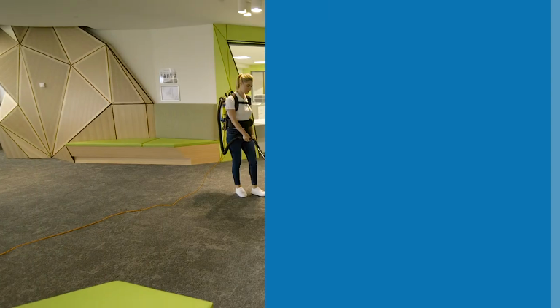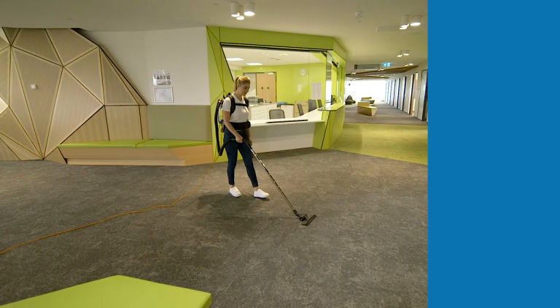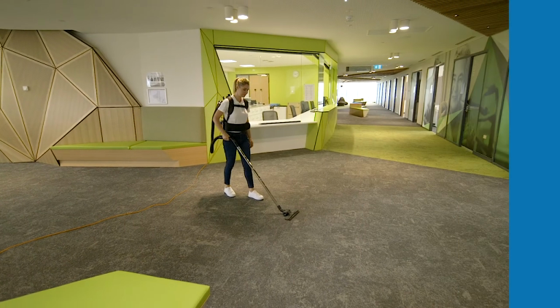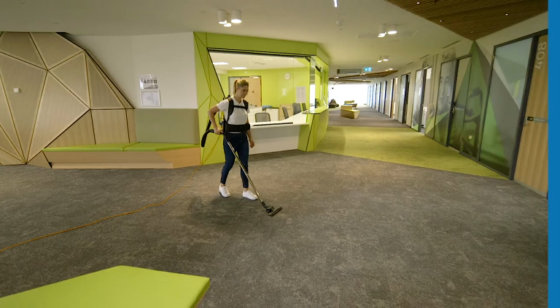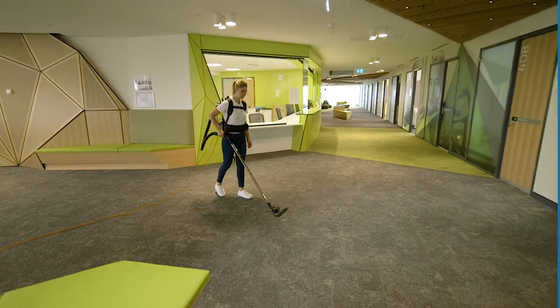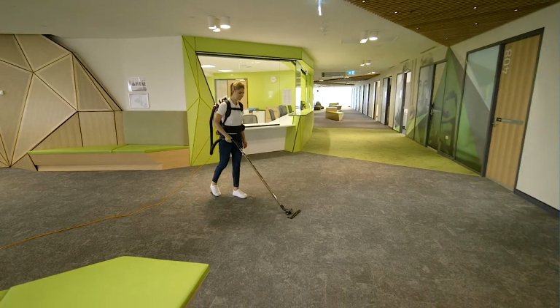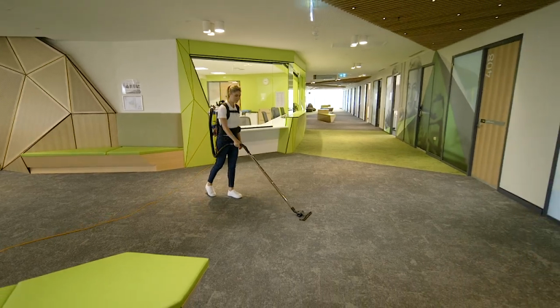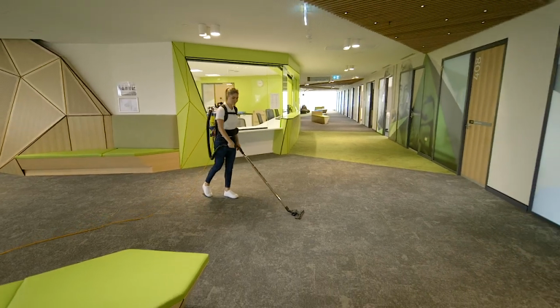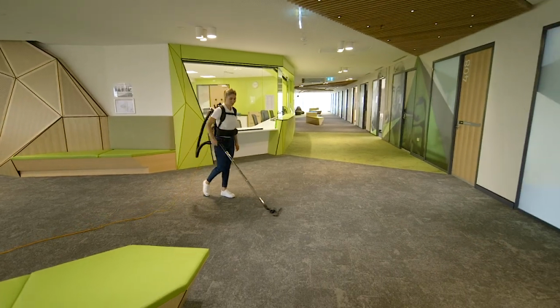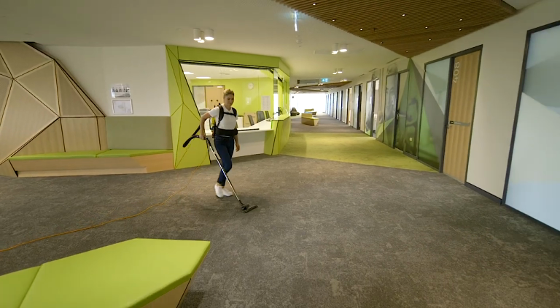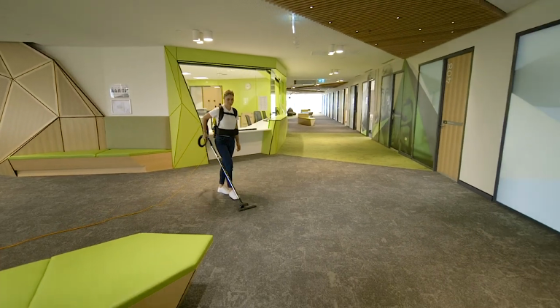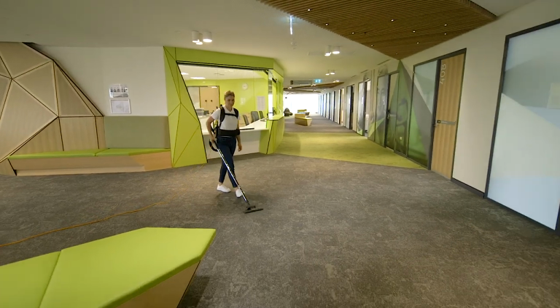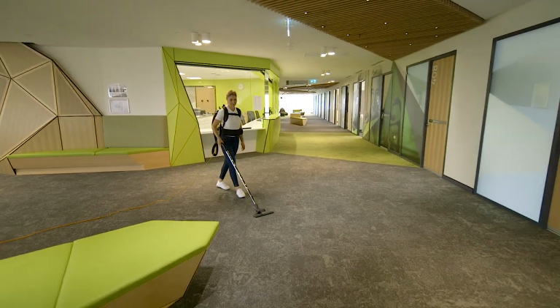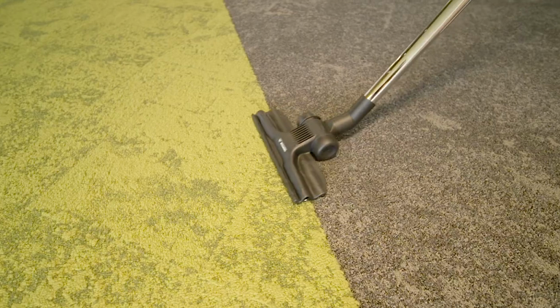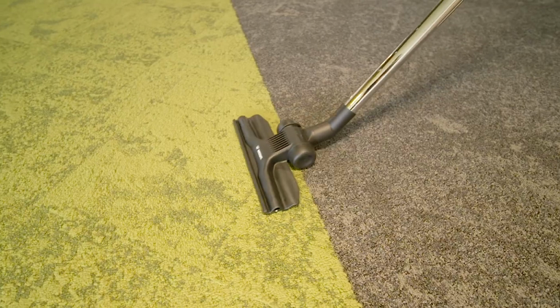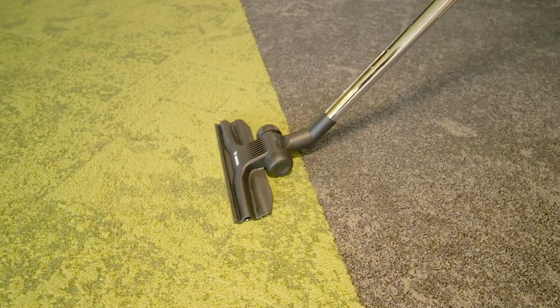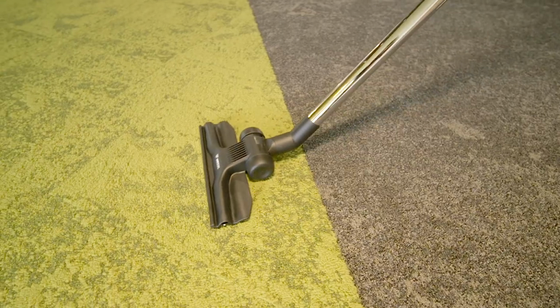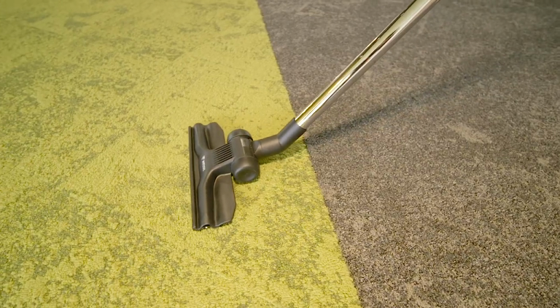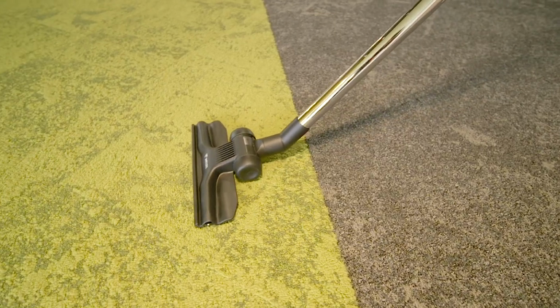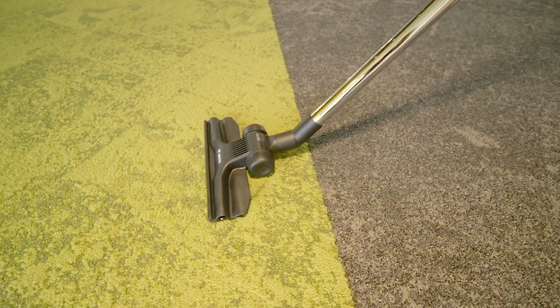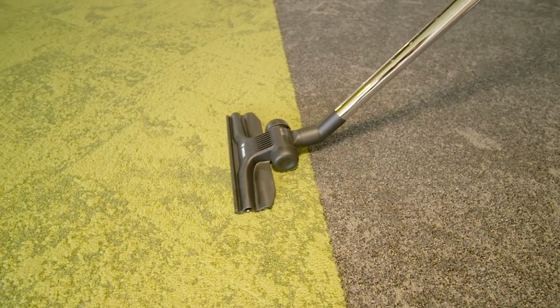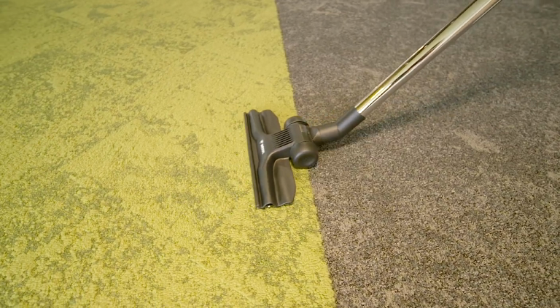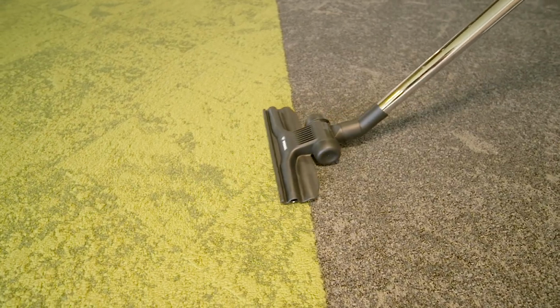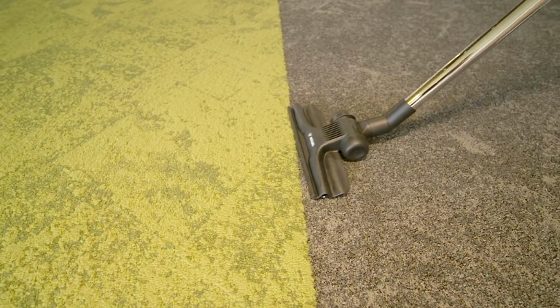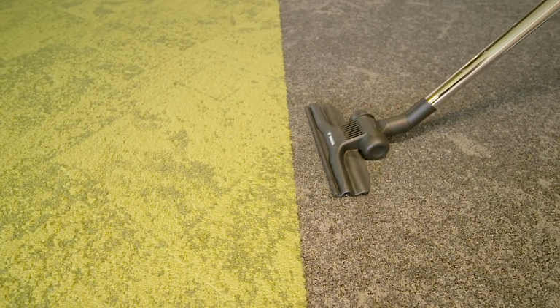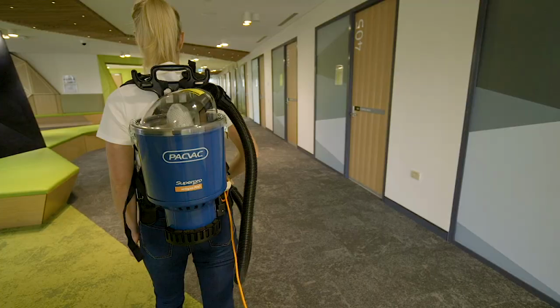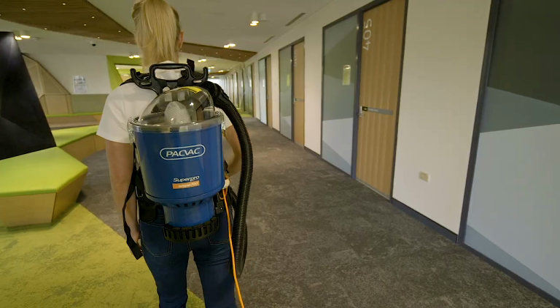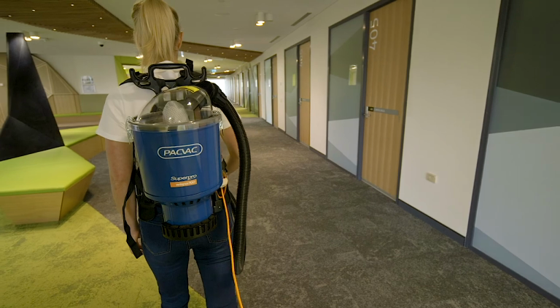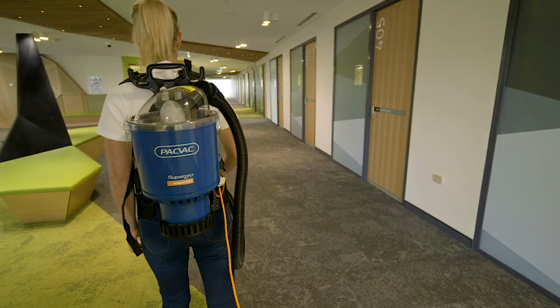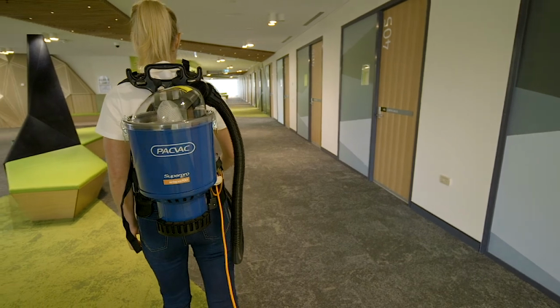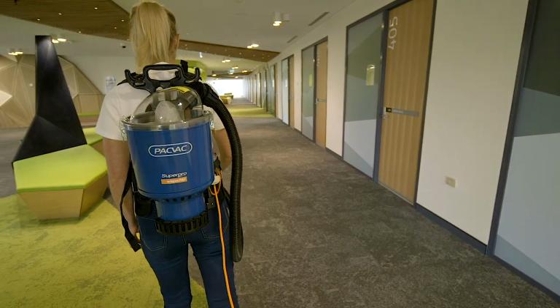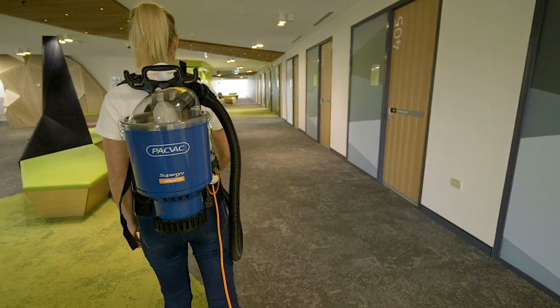PACVAC vacuums are designed to provide low sound output ensuring comfortable levels and minimising noise pollution.